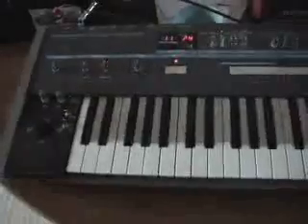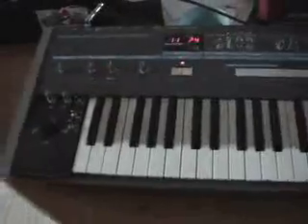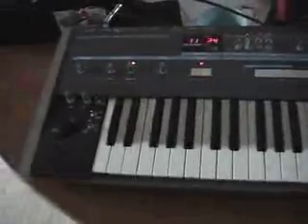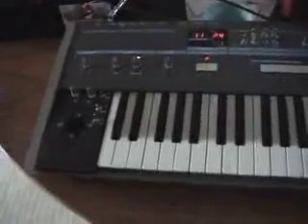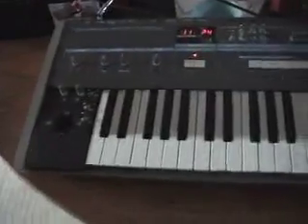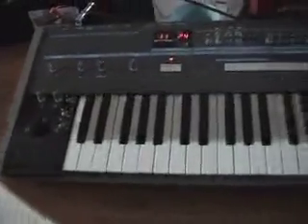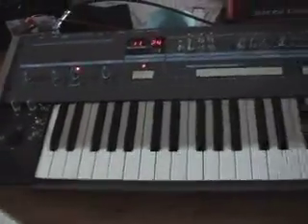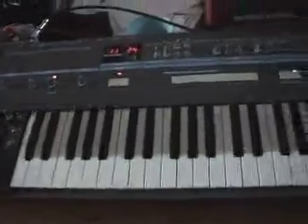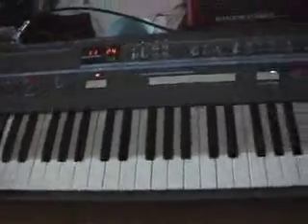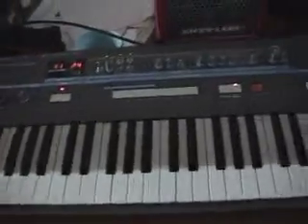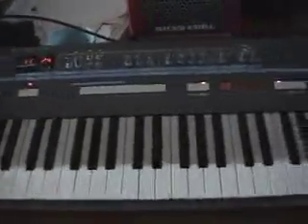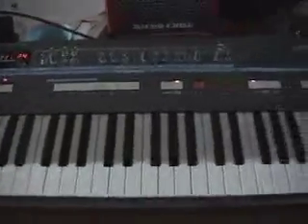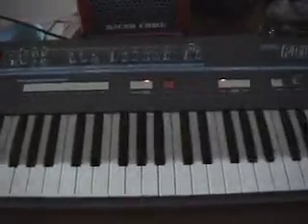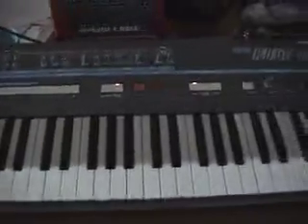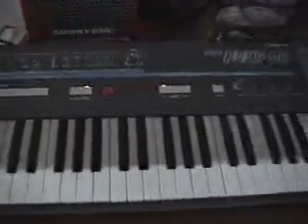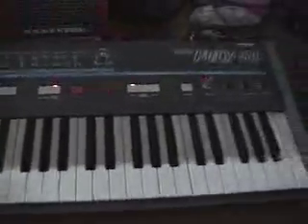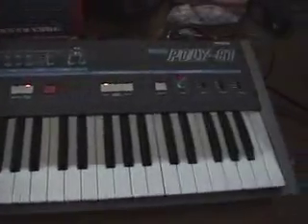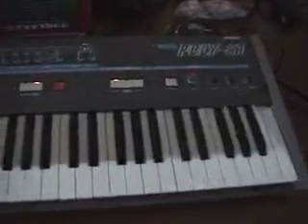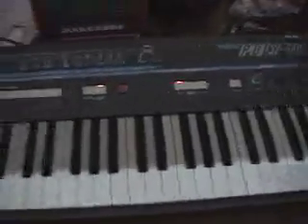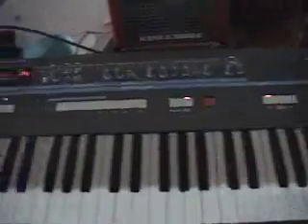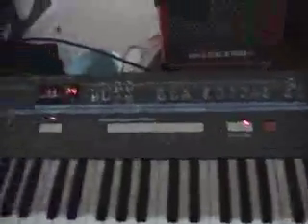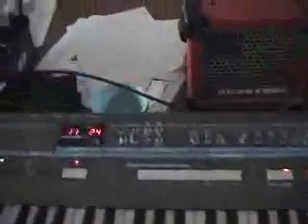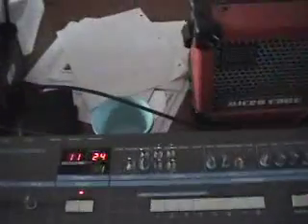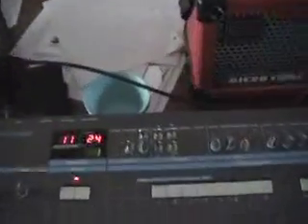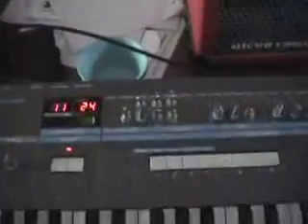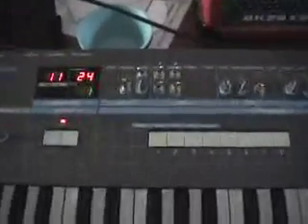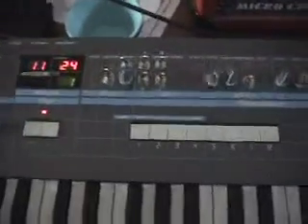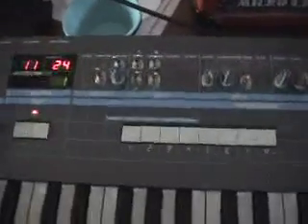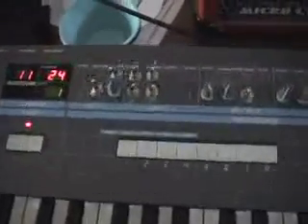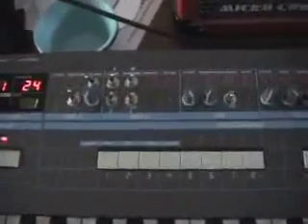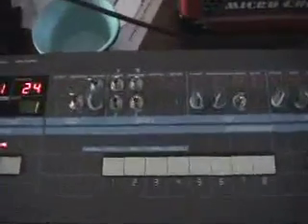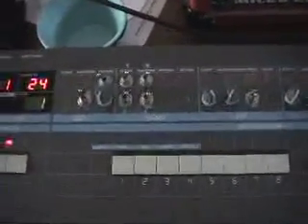Okay, Modified Korg Poly 61, a lot of analog control brought to the poly. I wanted to talk here about the two oscillators that it has.